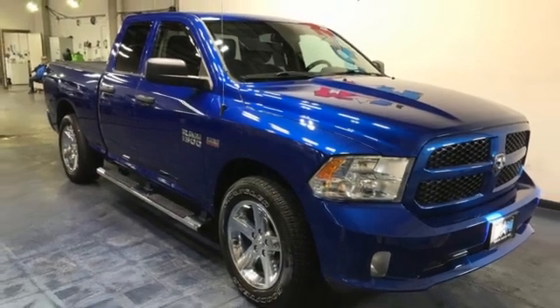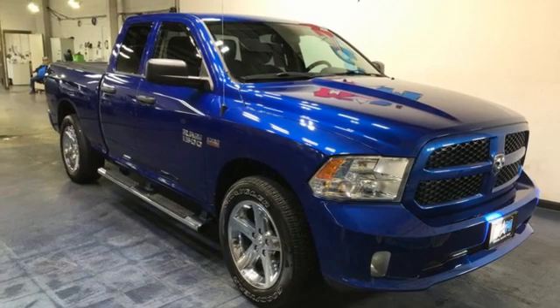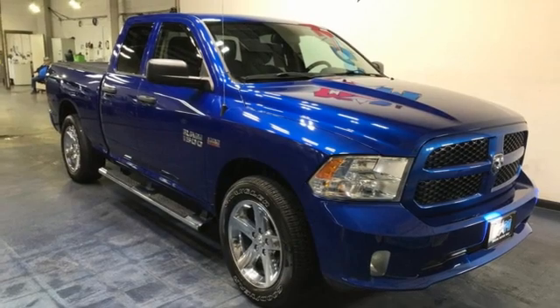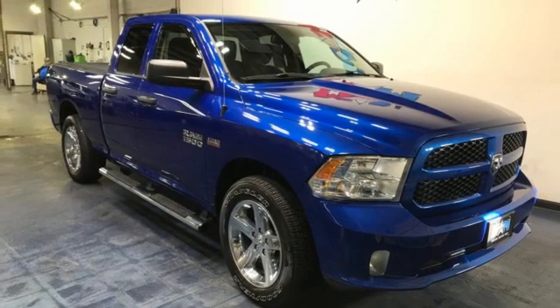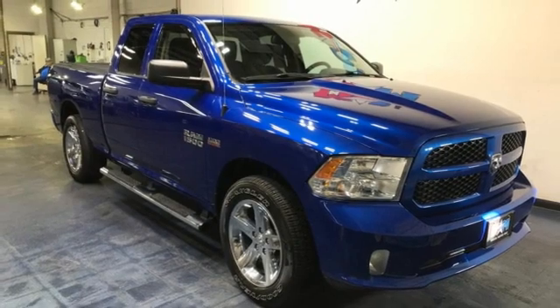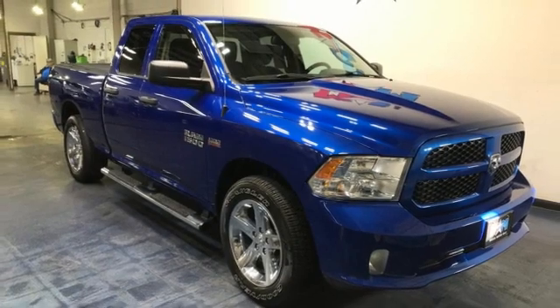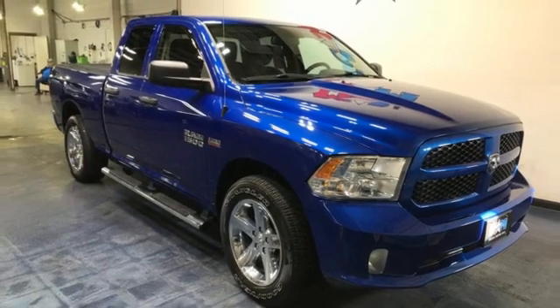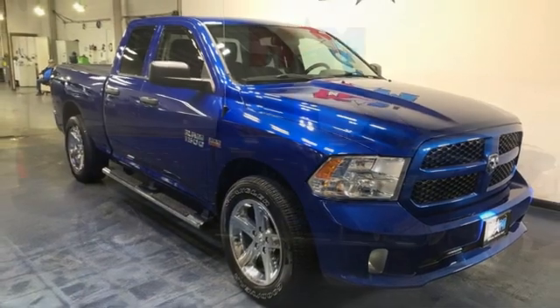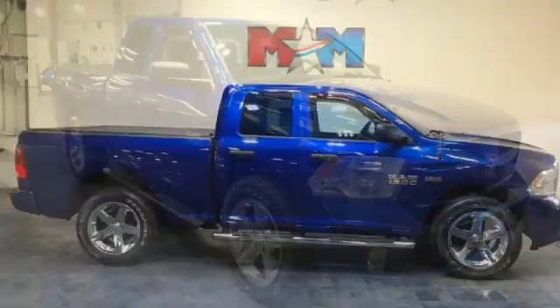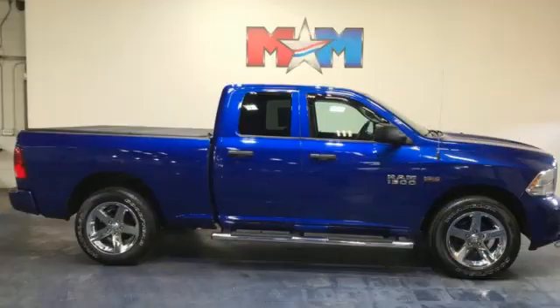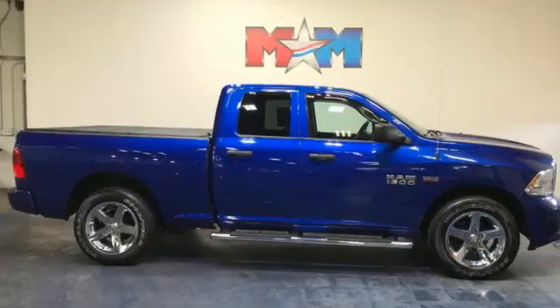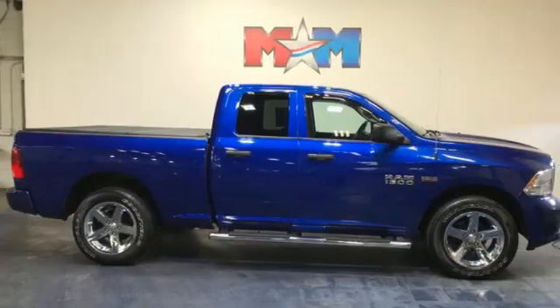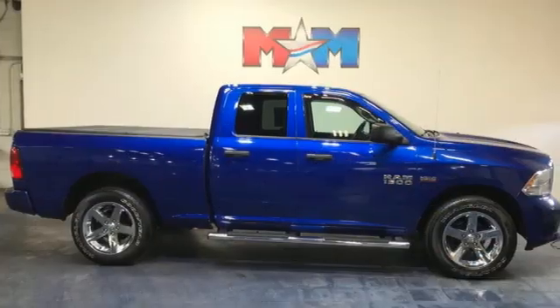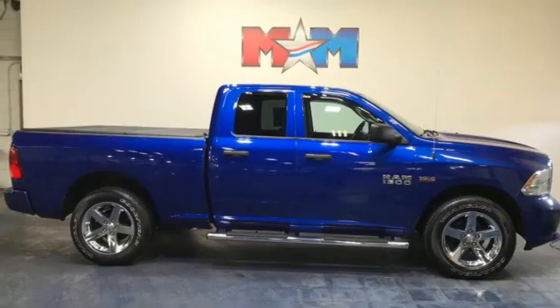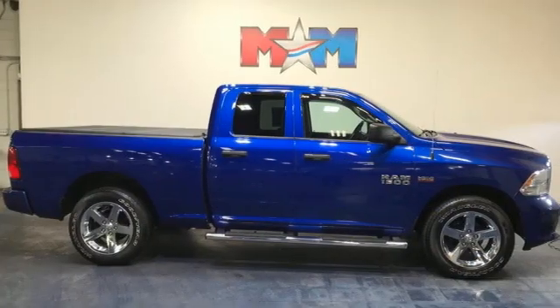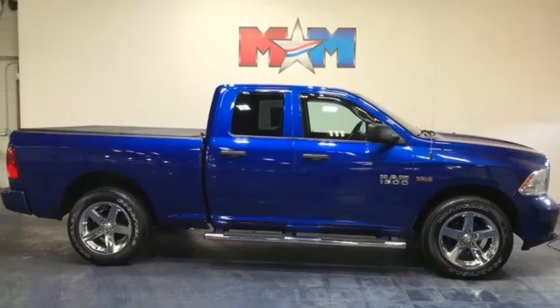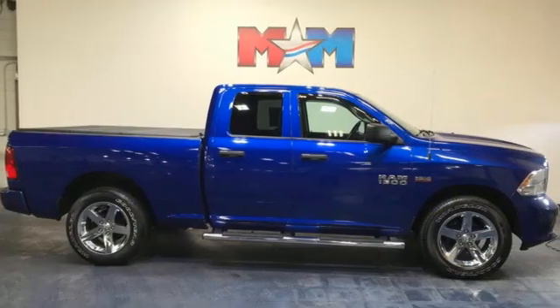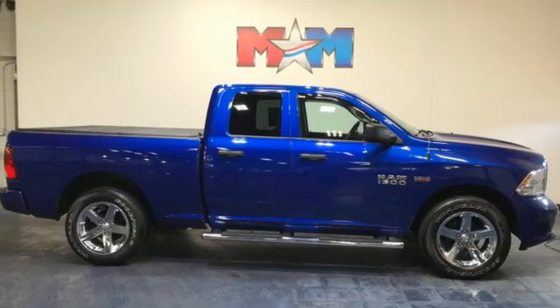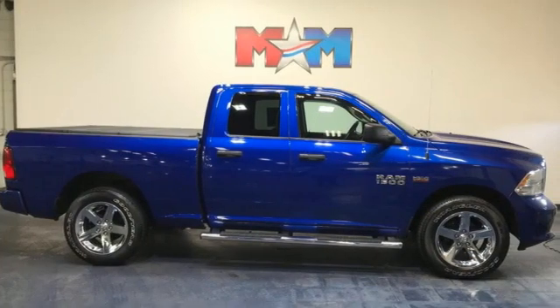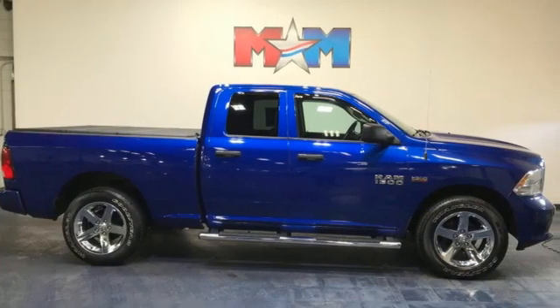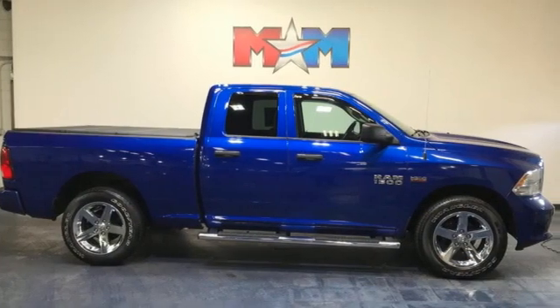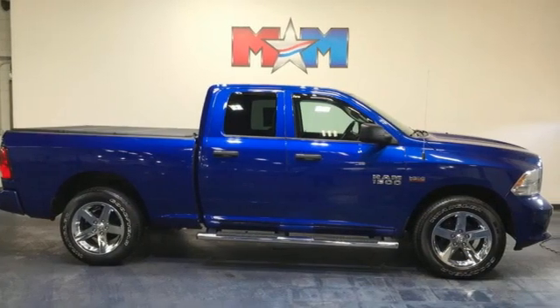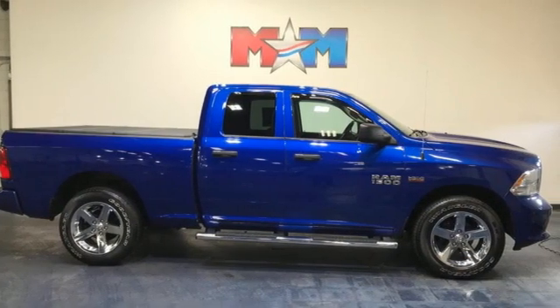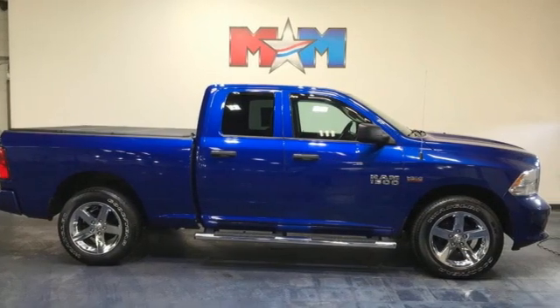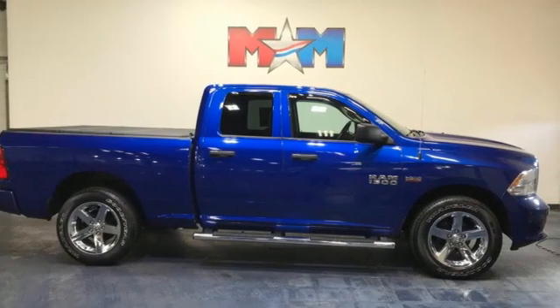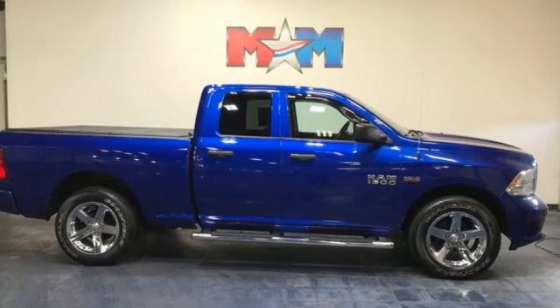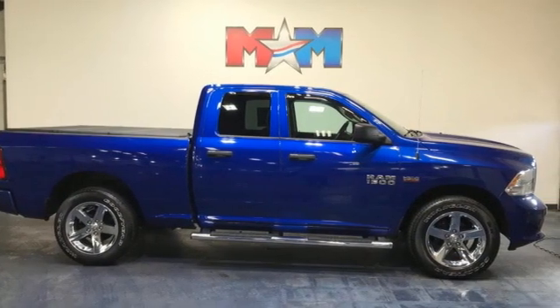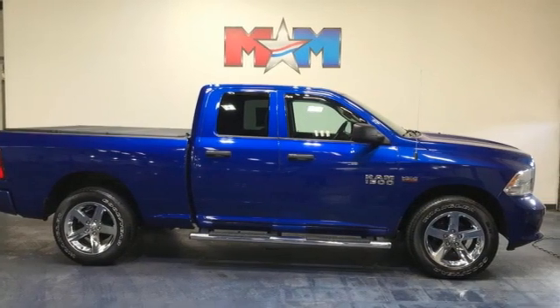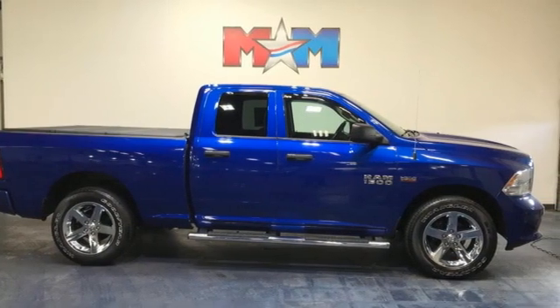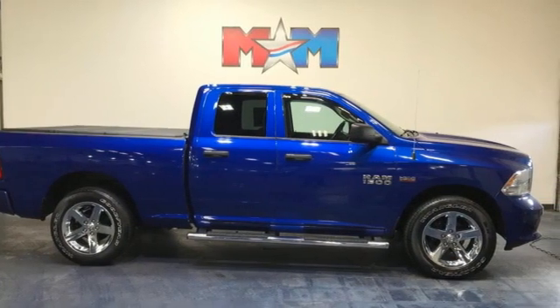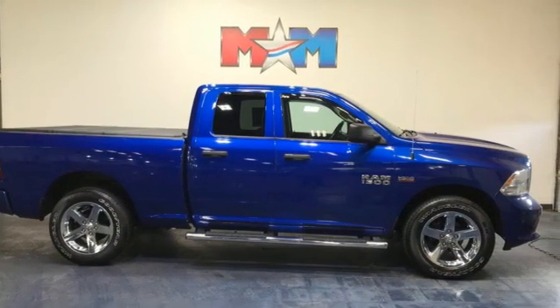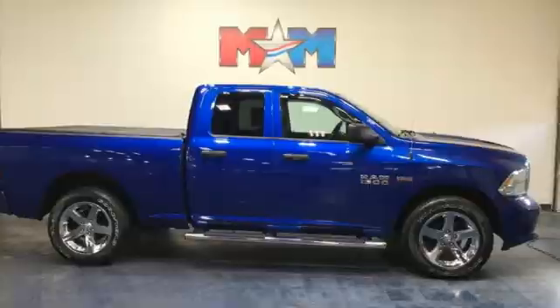When you need to grab life by the horns, you need a Ram. Hurry in today and see it for yourself.